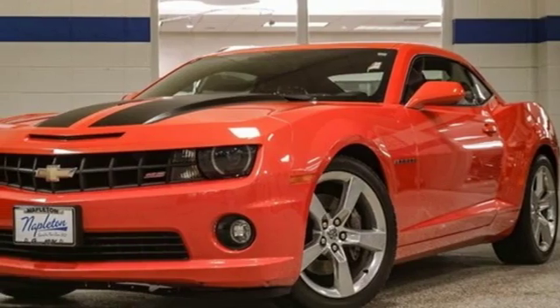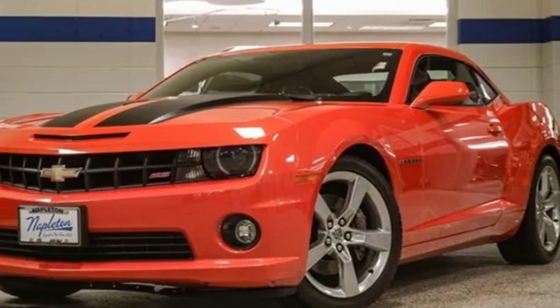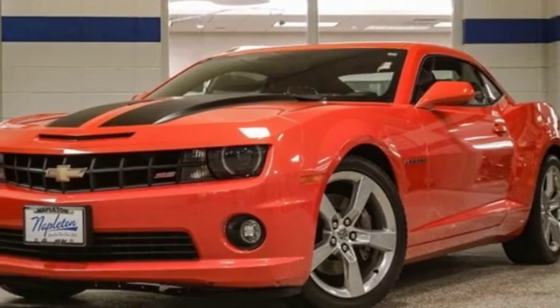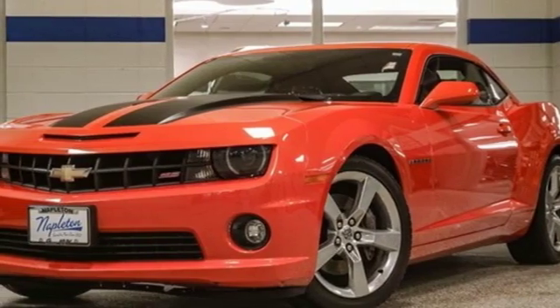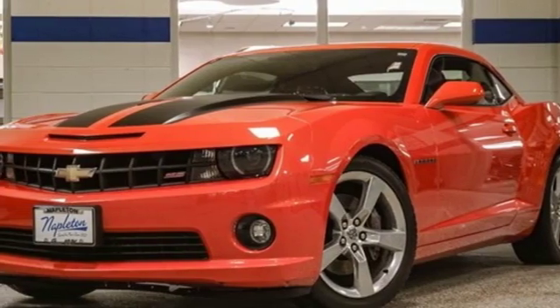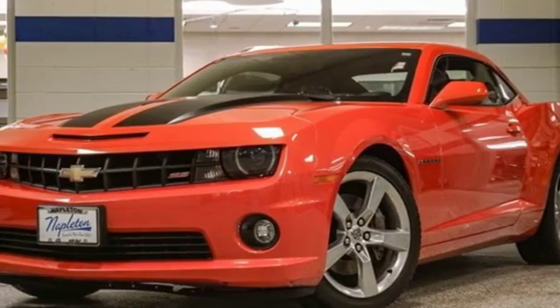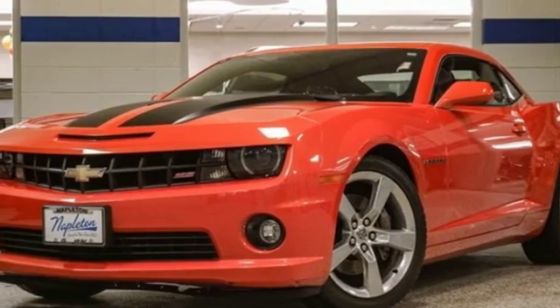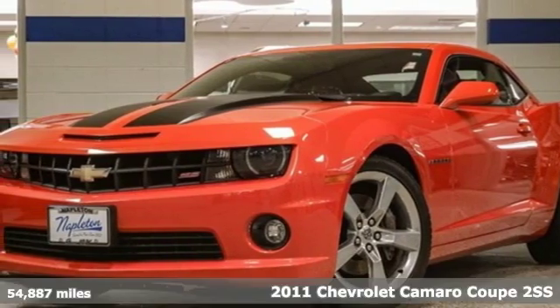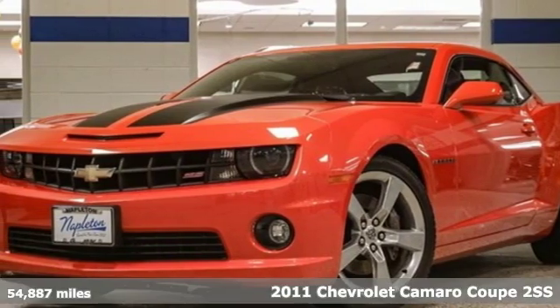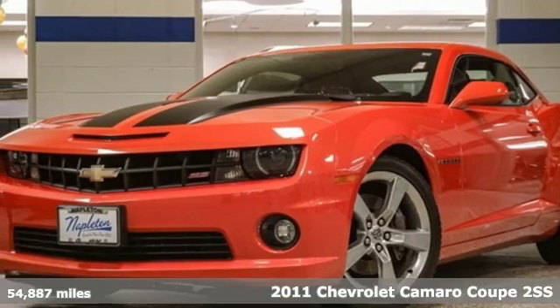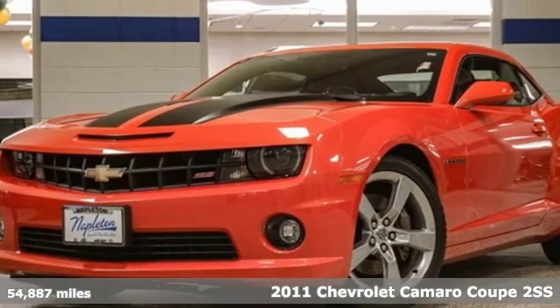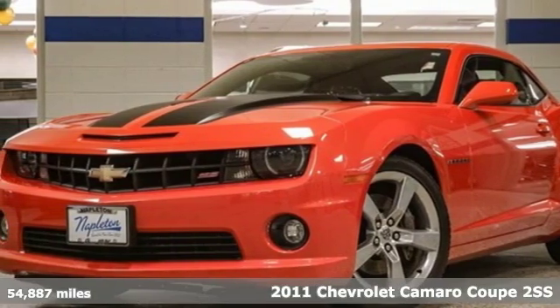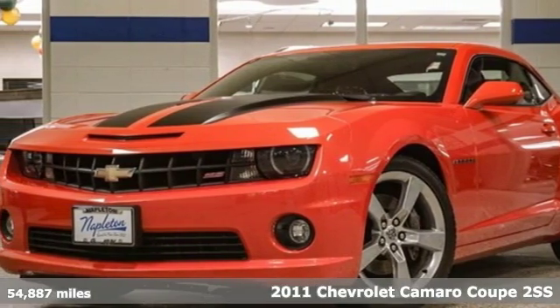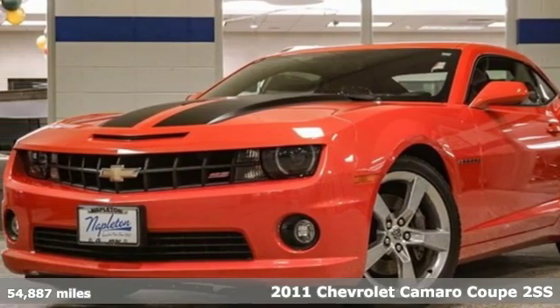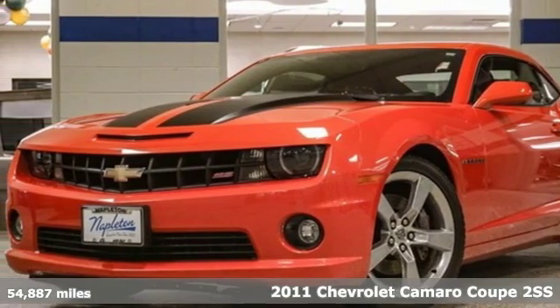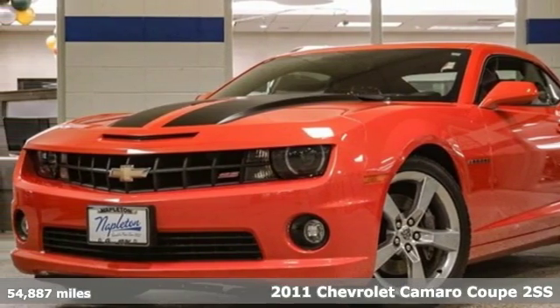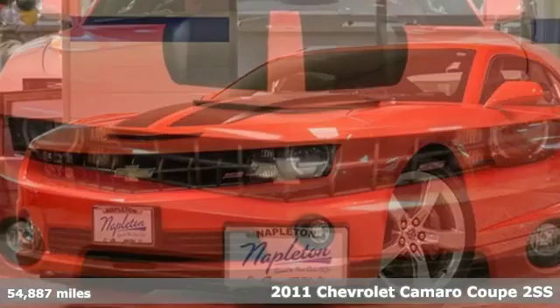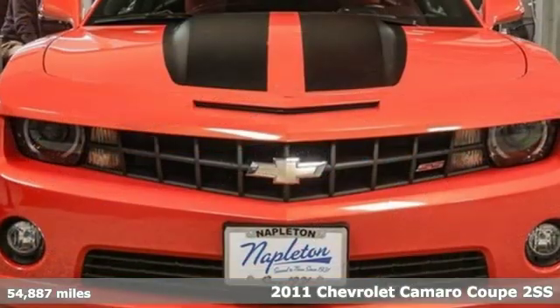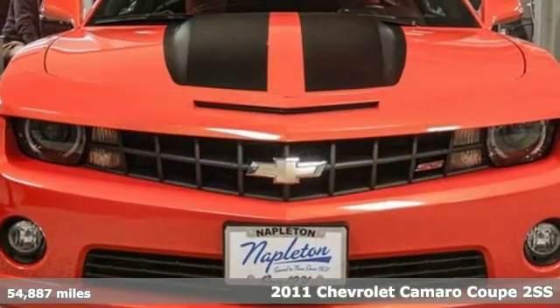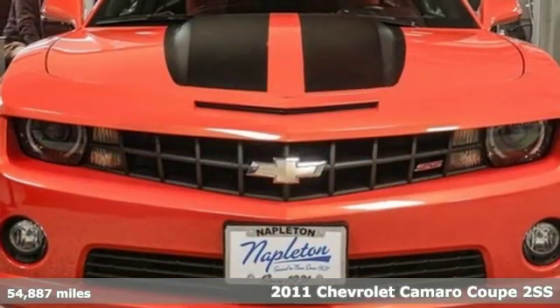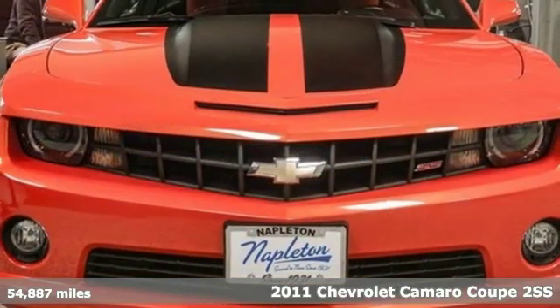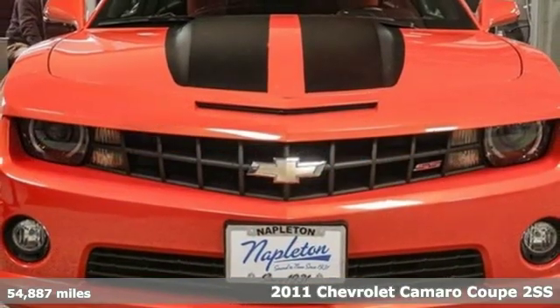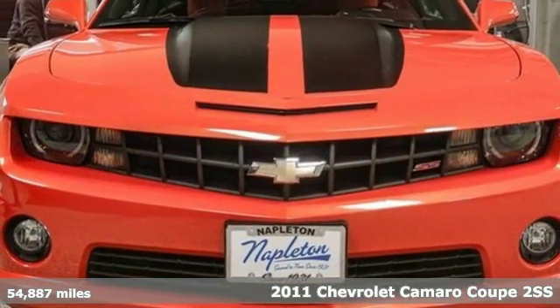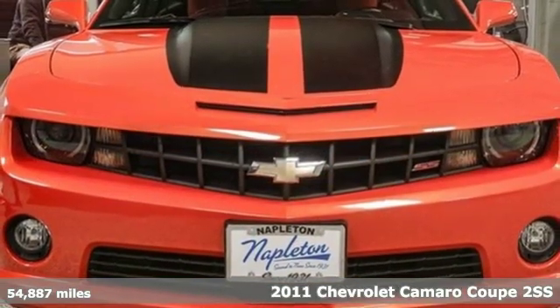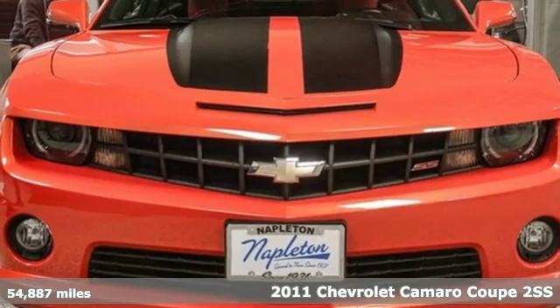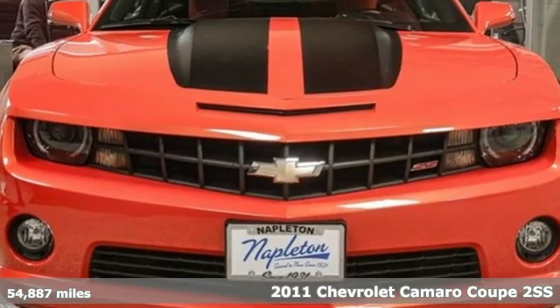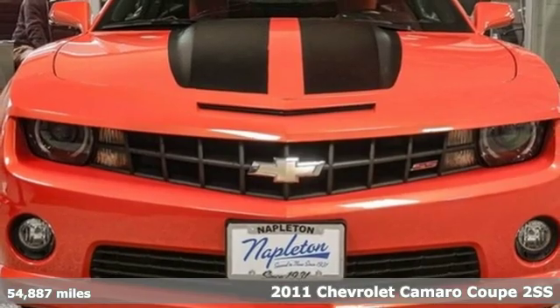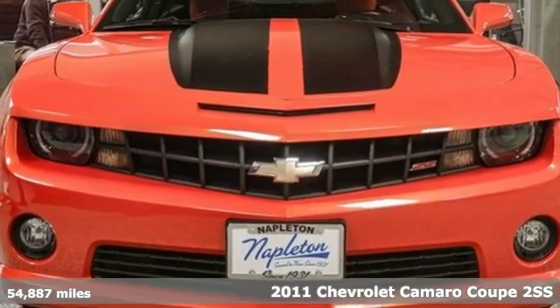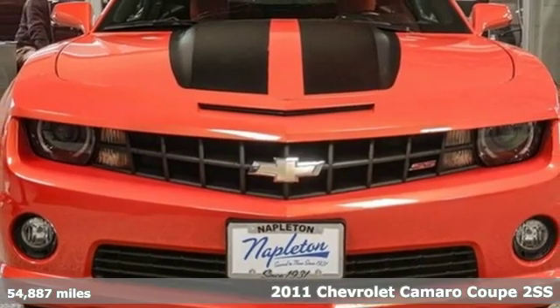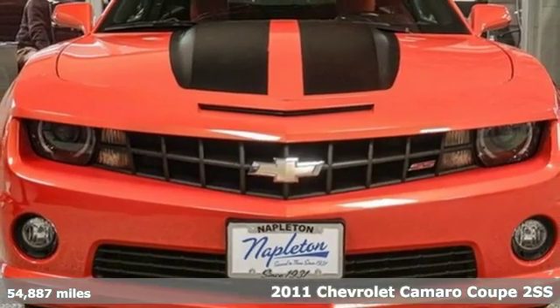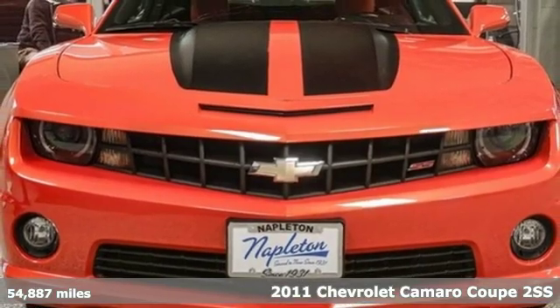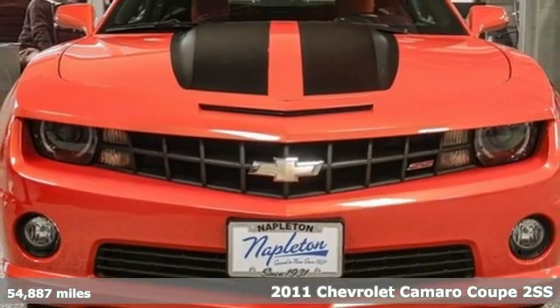Here's a 2011 Chevrolet Camaro — the look, the performance, the legend.